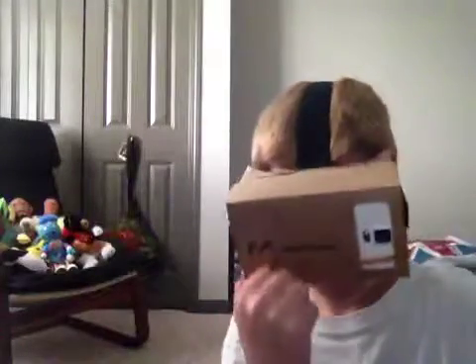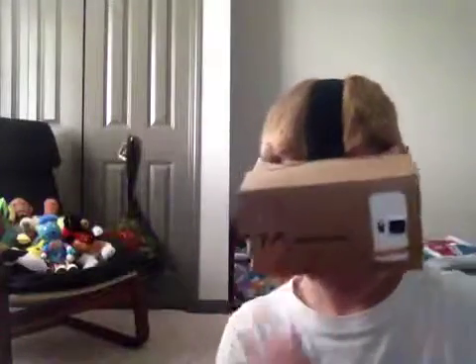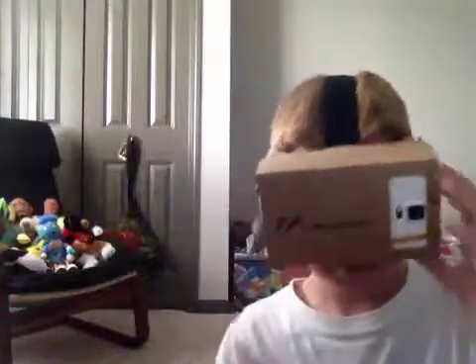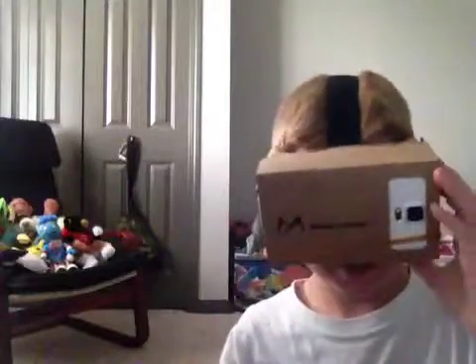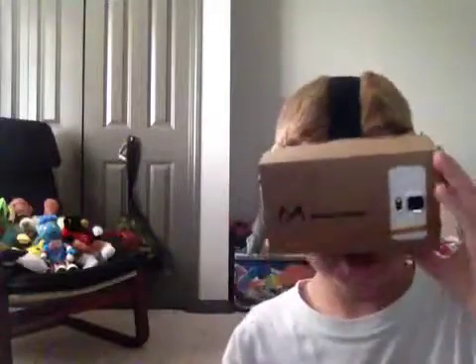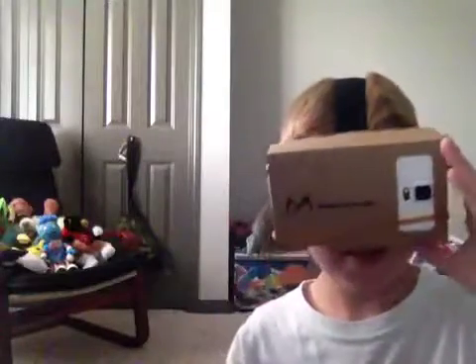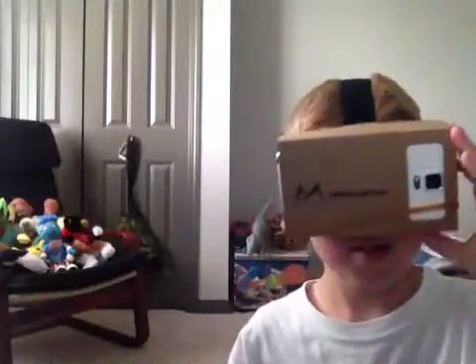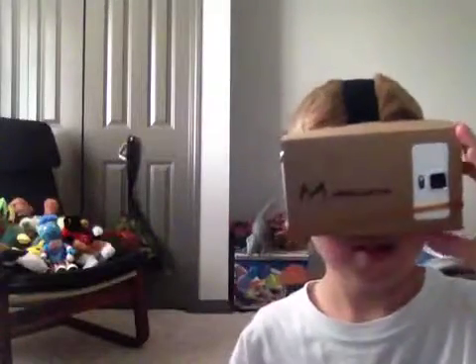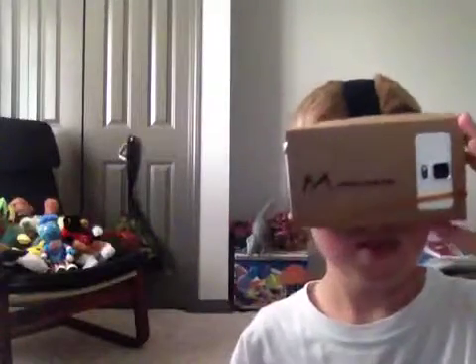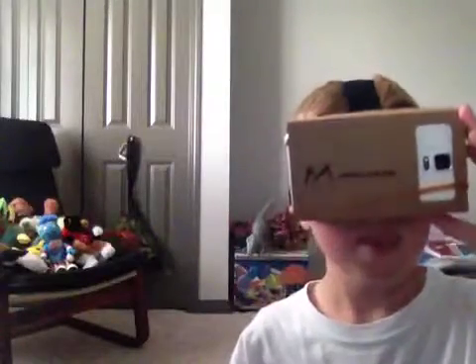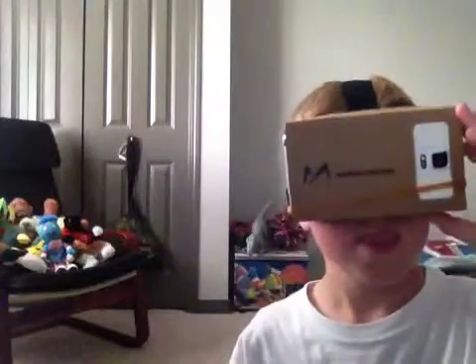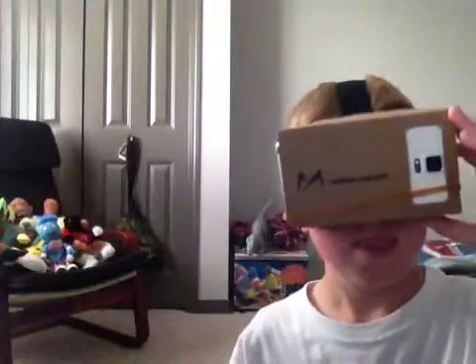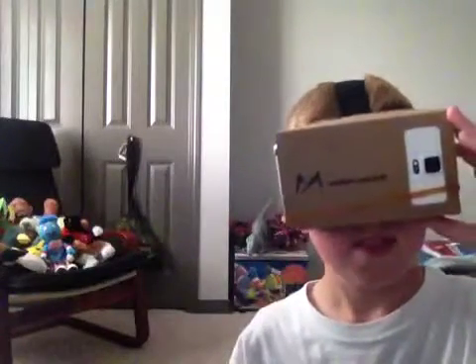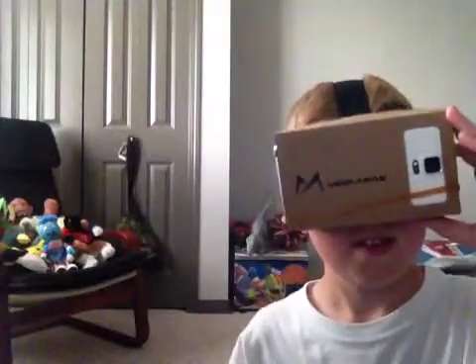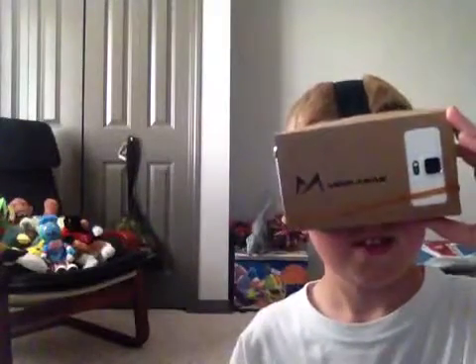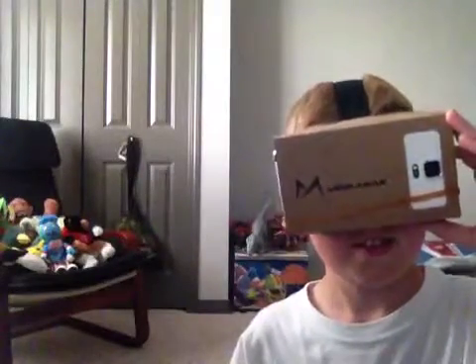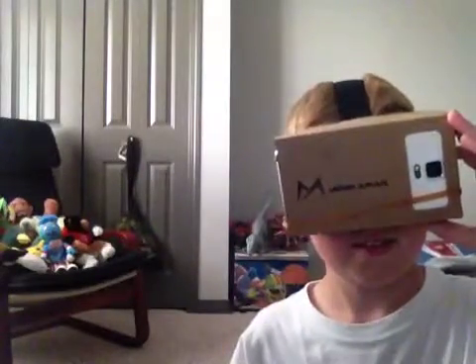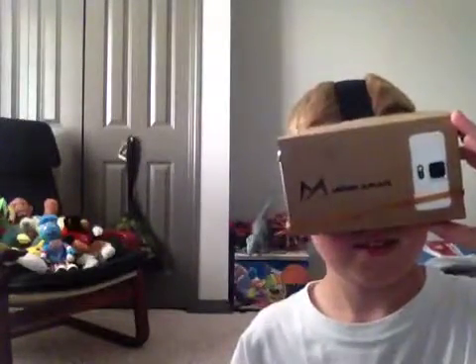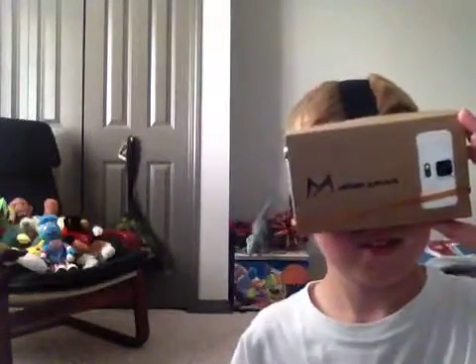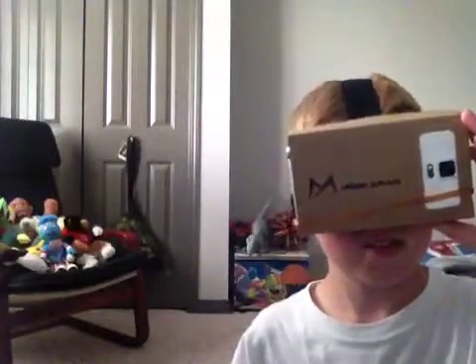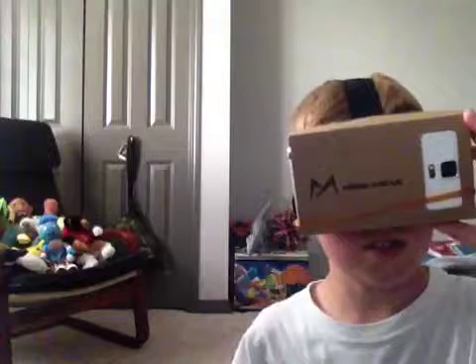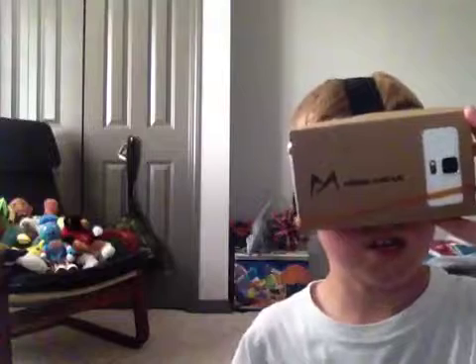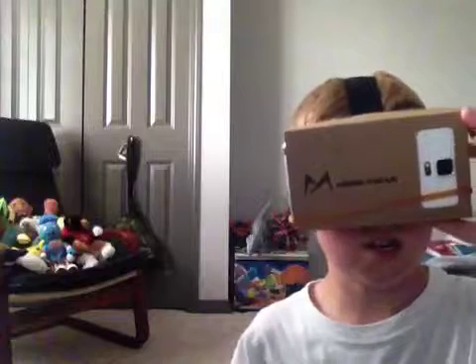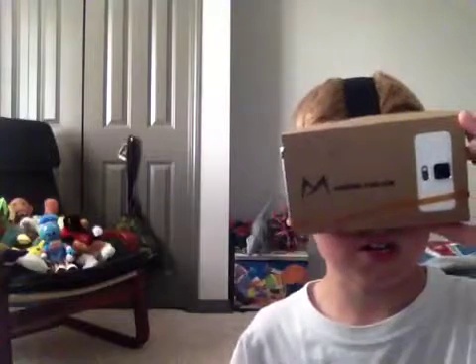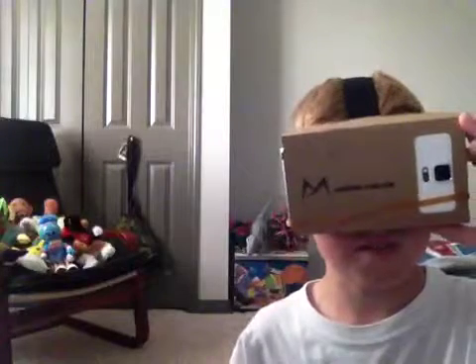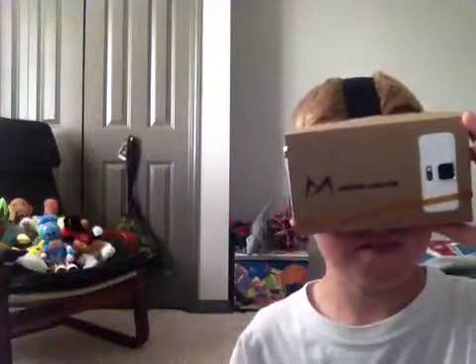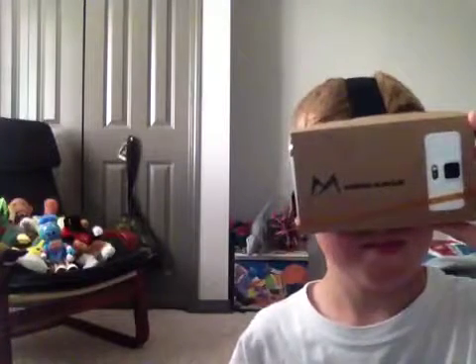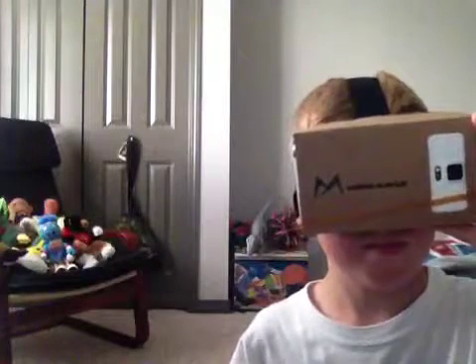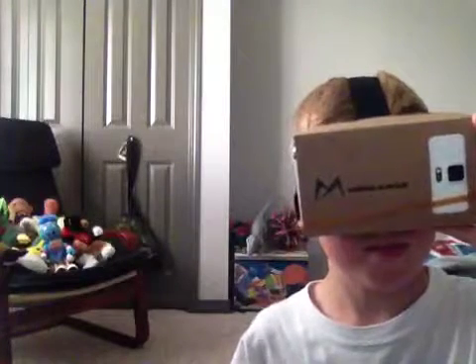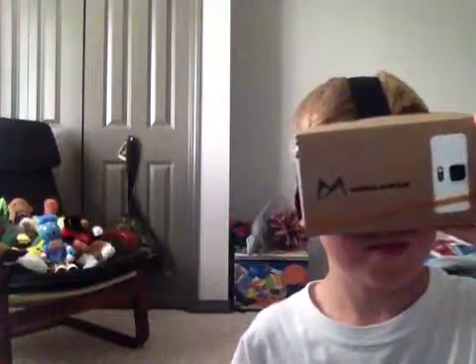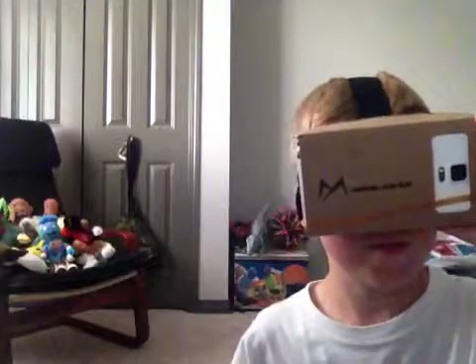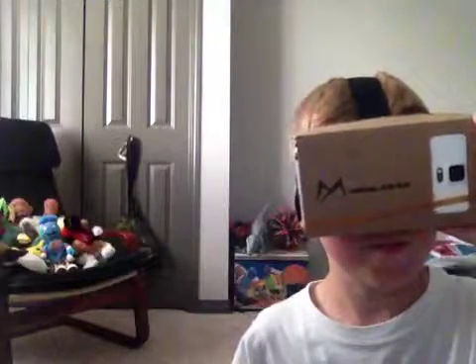I did it! It's supposed to be a dog — oh crap, no, no!